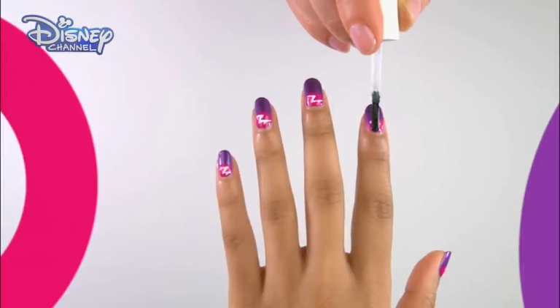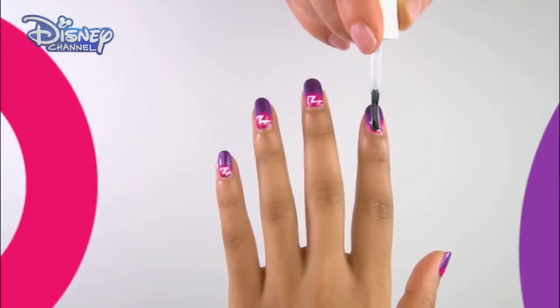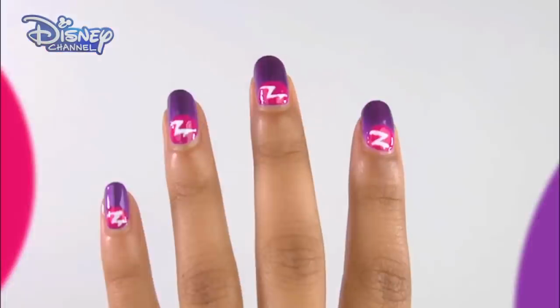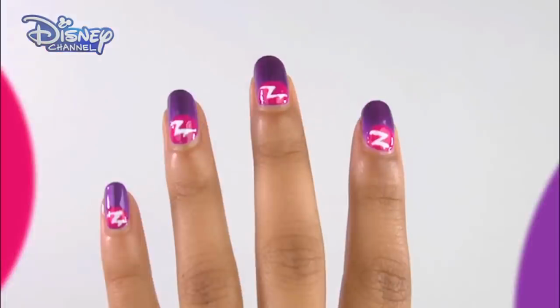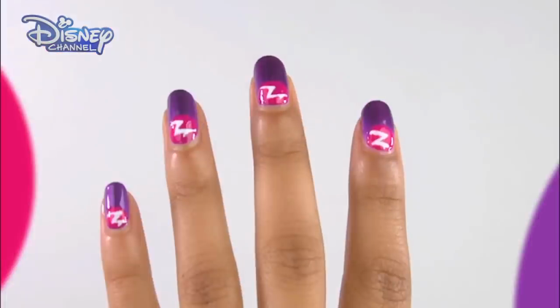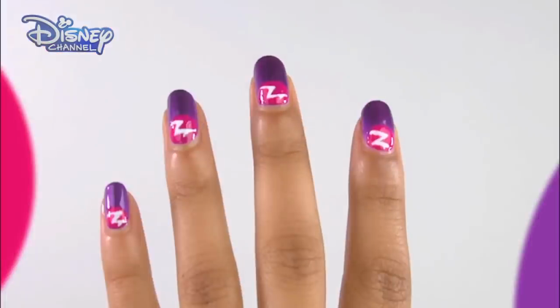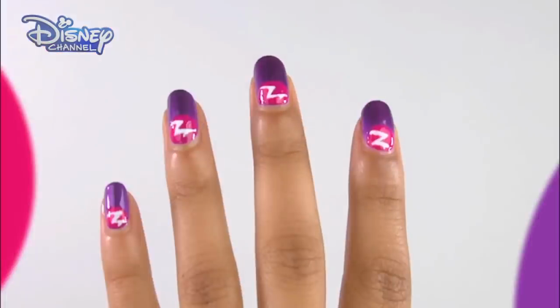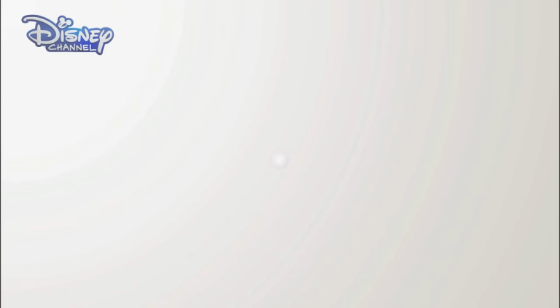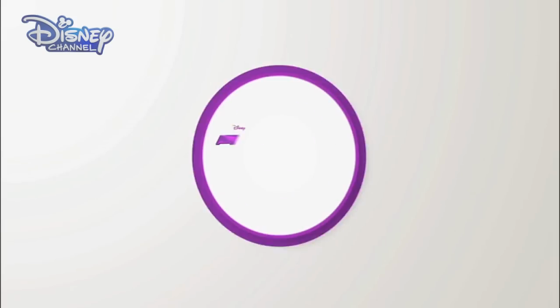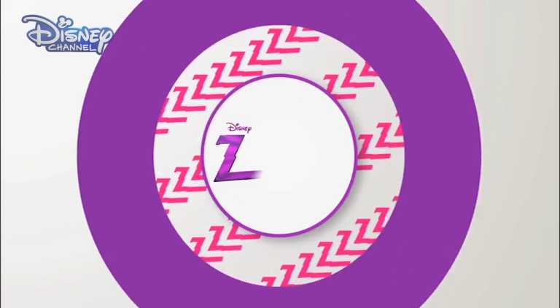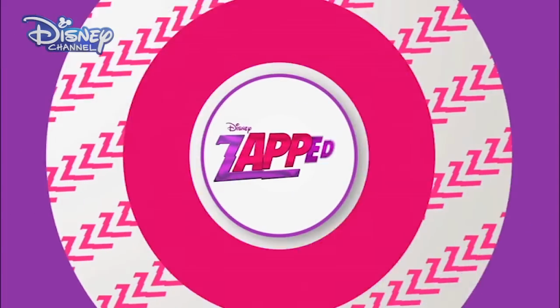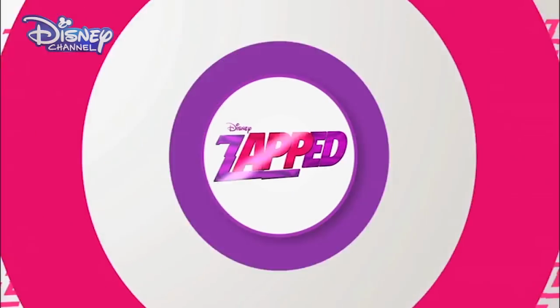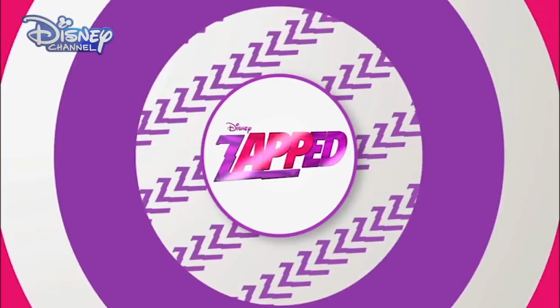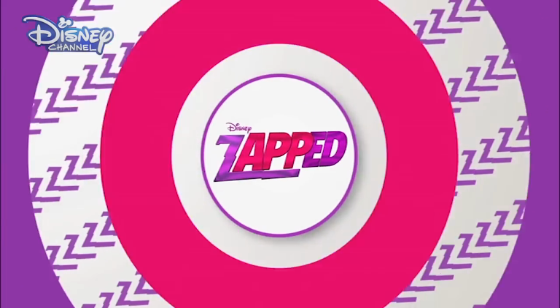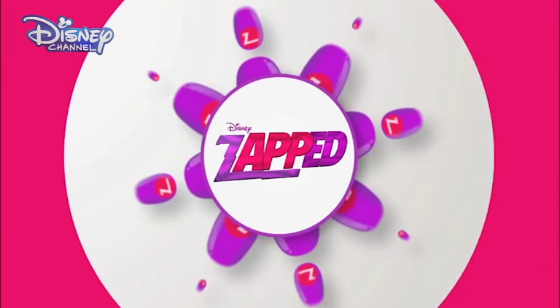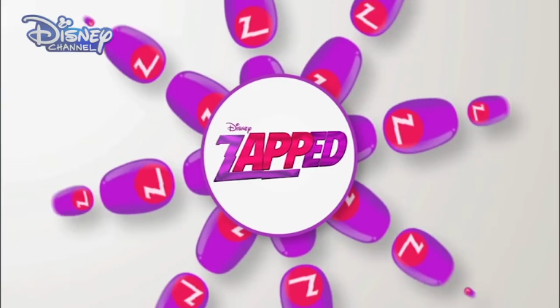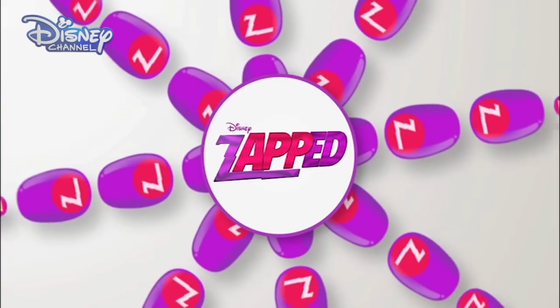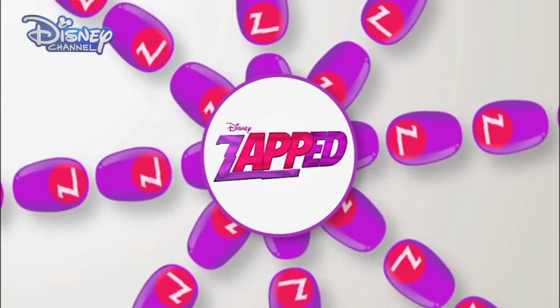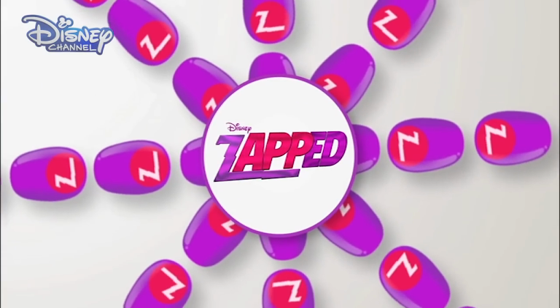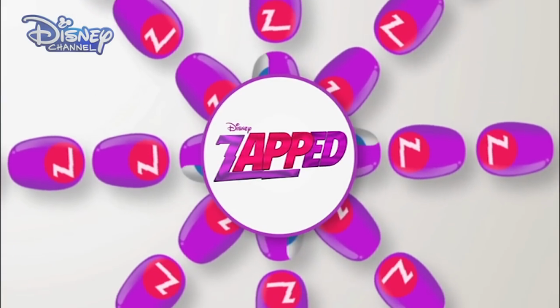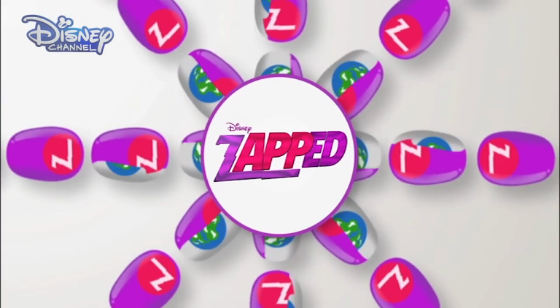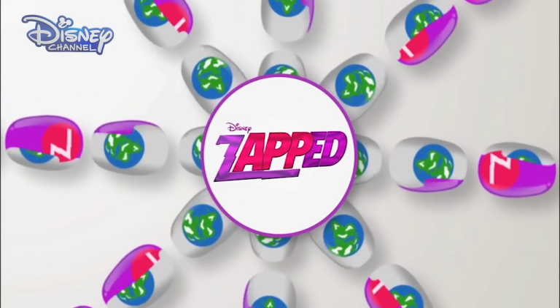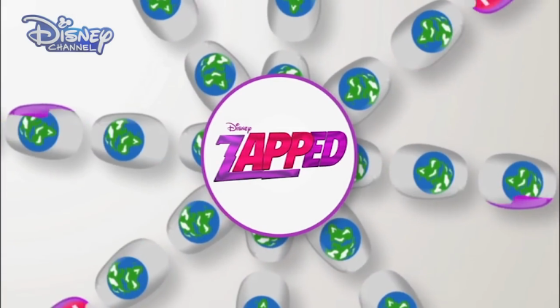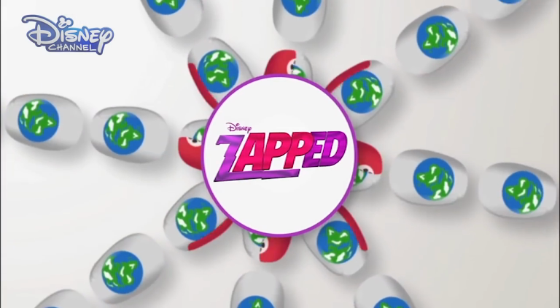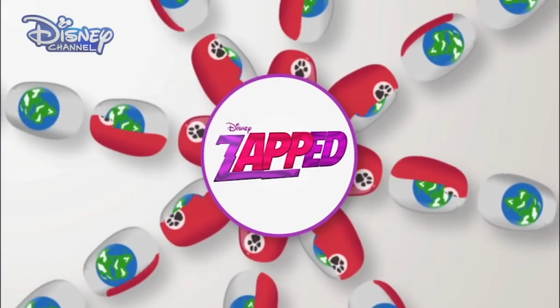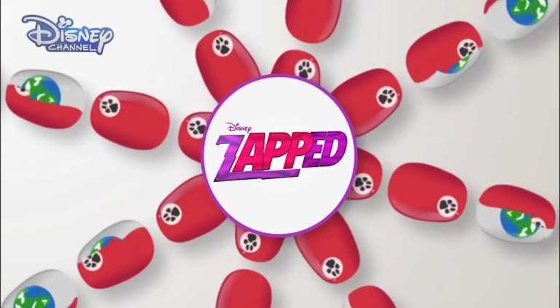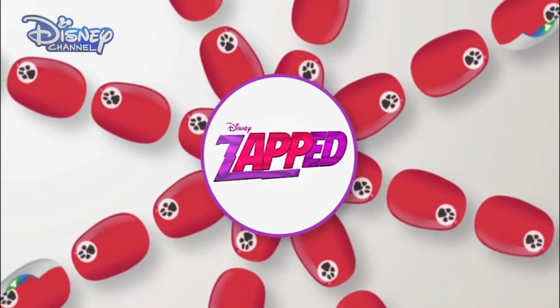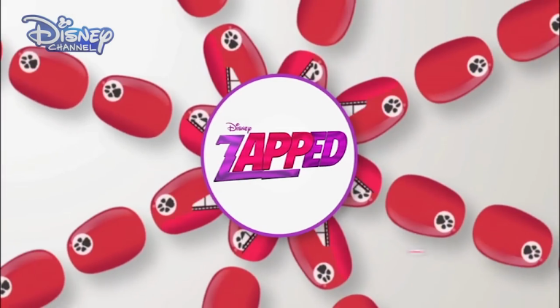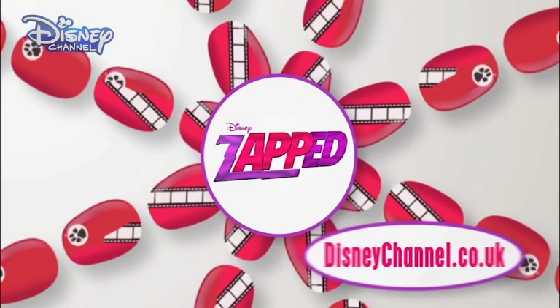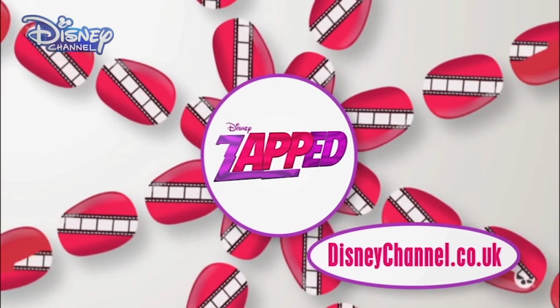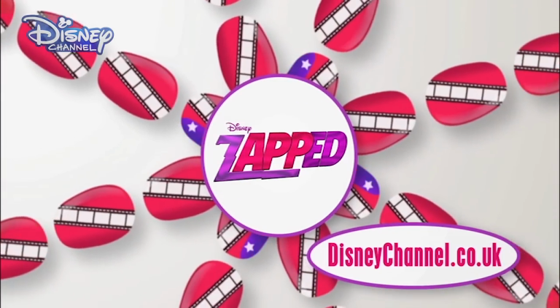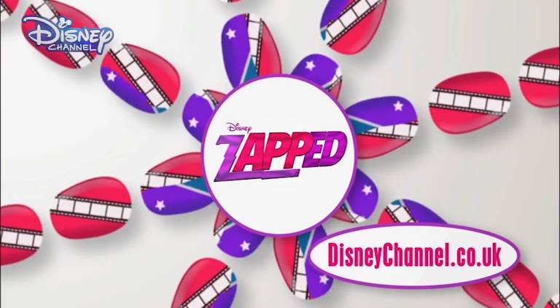Don't they look great? Make sure you check out Zapped, only on Disney Channel. And for even more nail designs, visit the Disney Channel website.